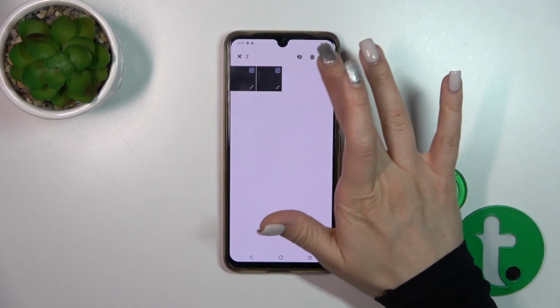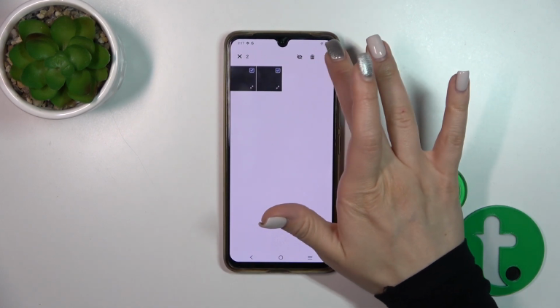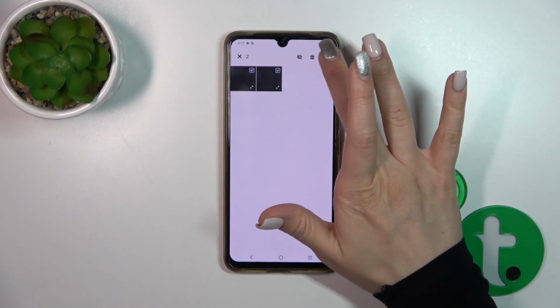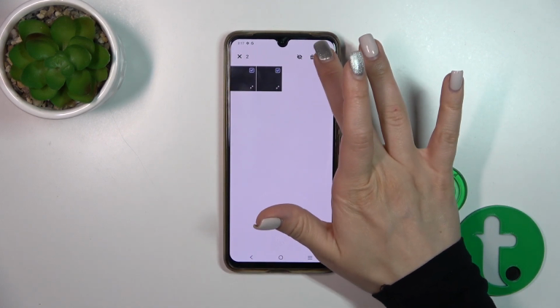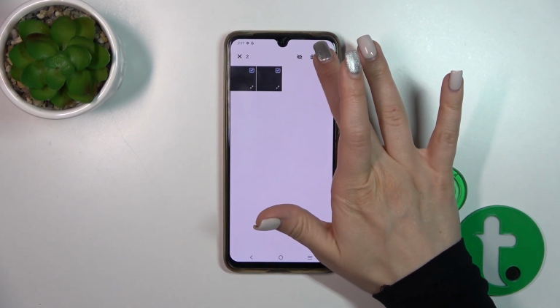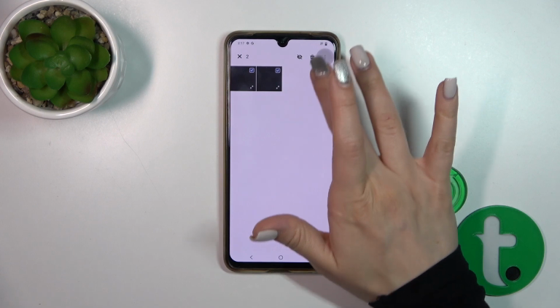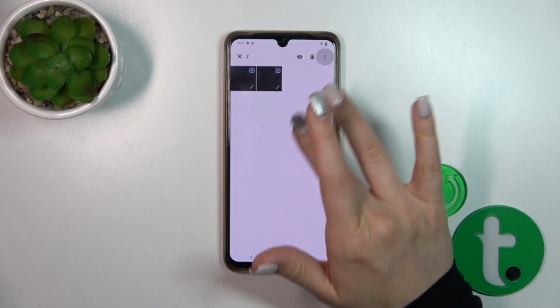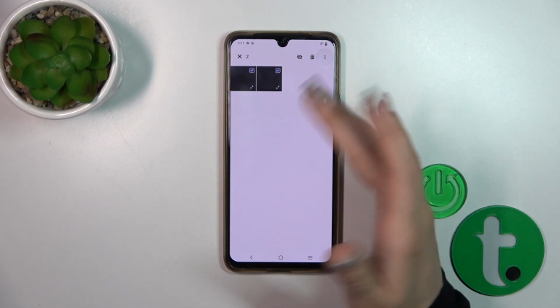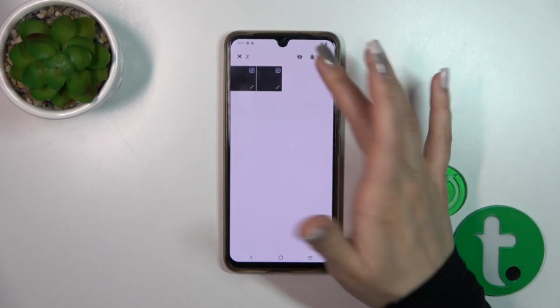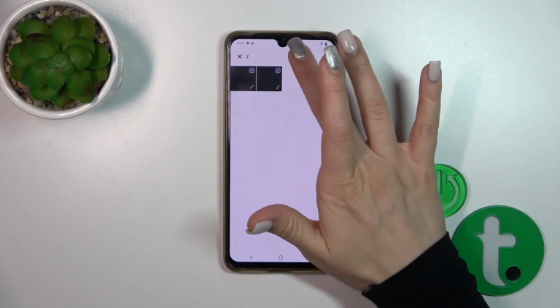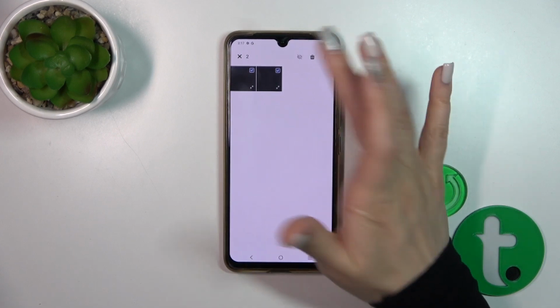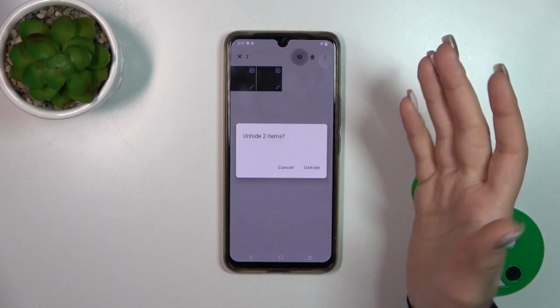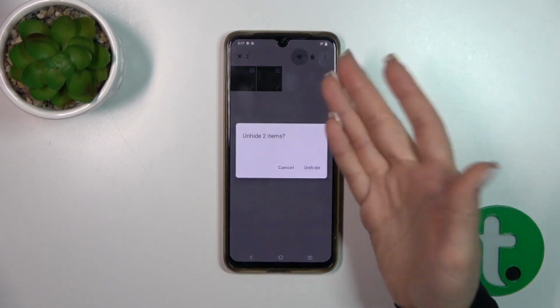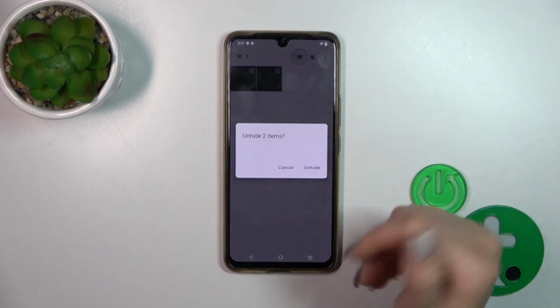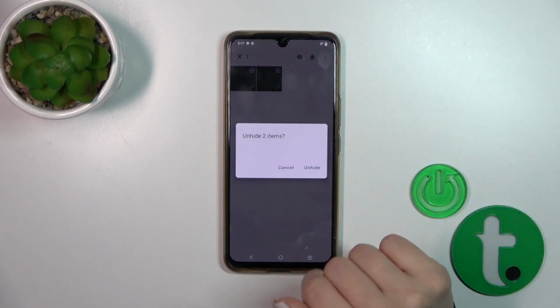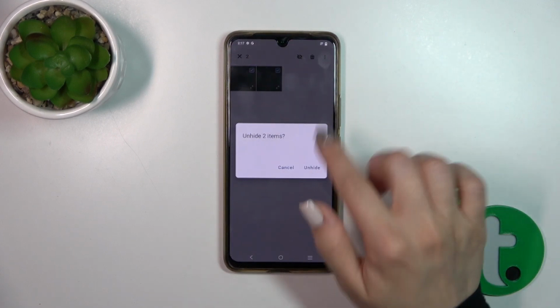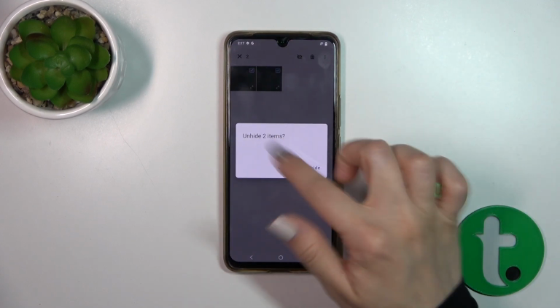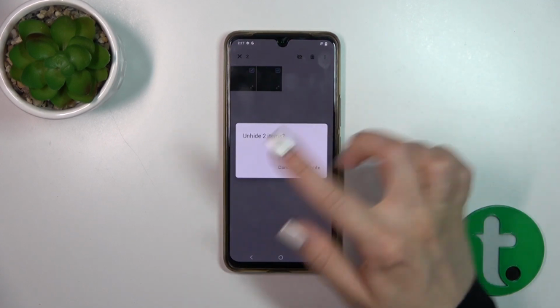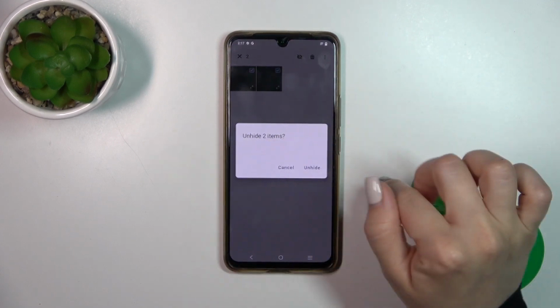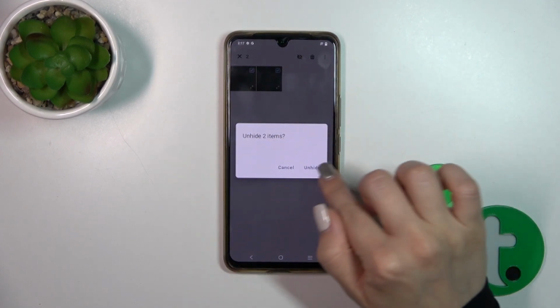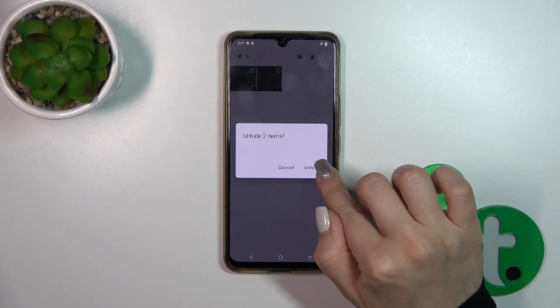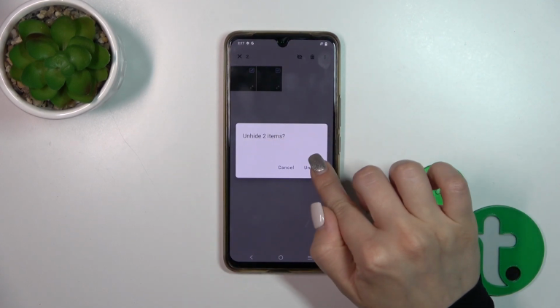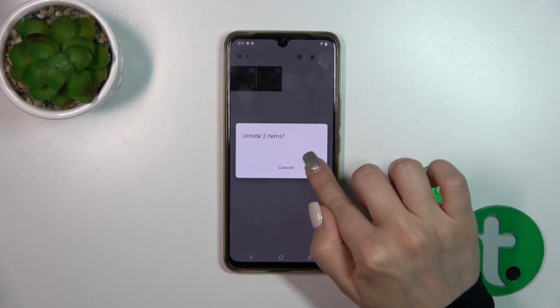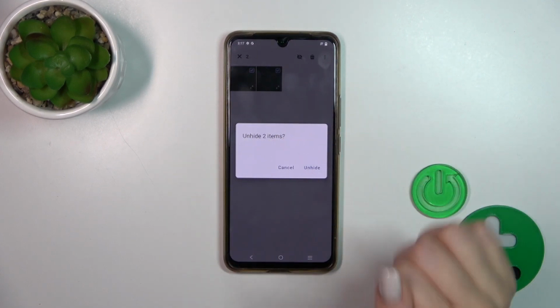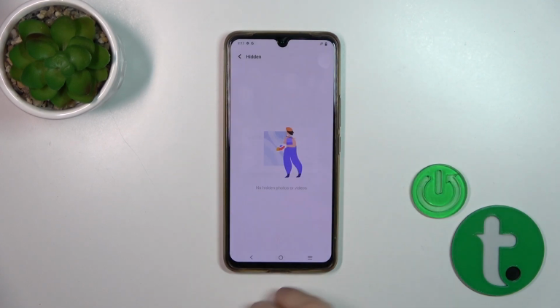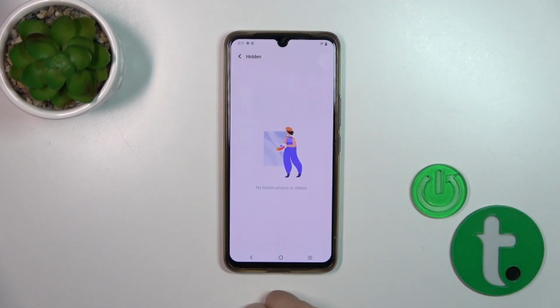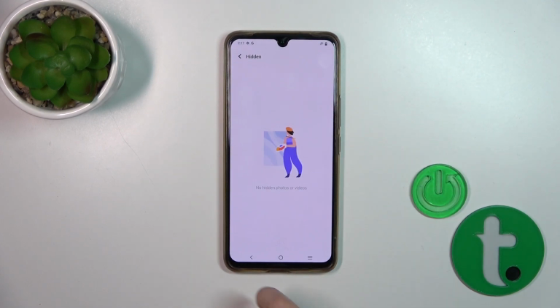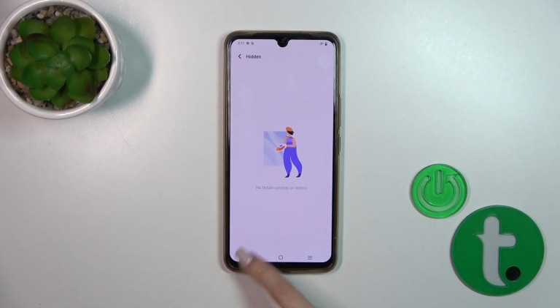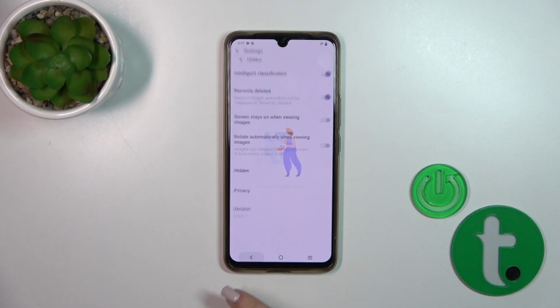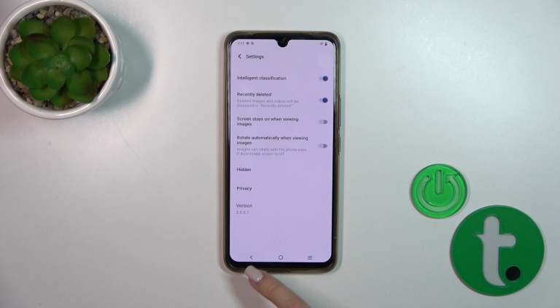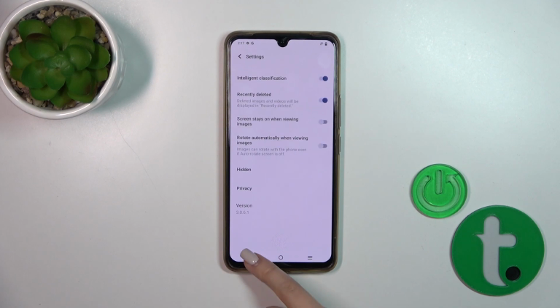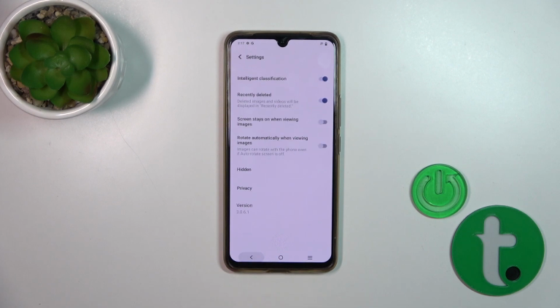If you want to unhide them, just select the photos, tap the cross-eye icon, and click unhide. That's it.